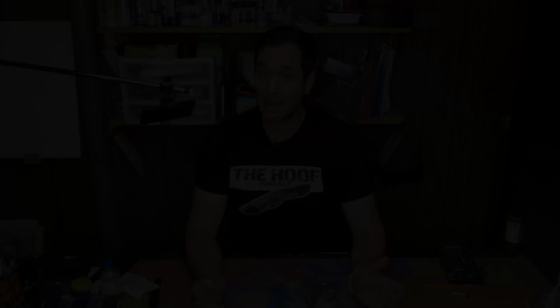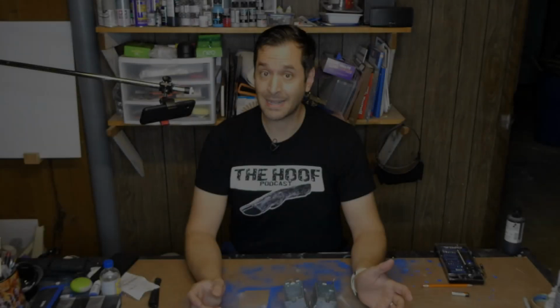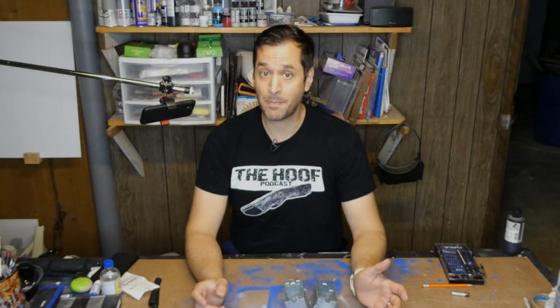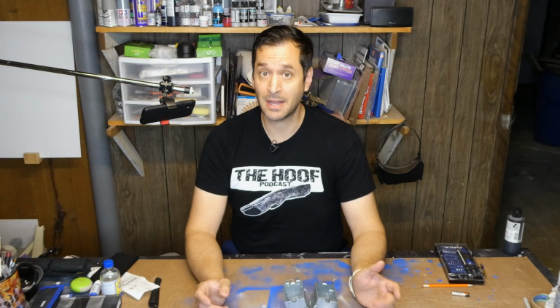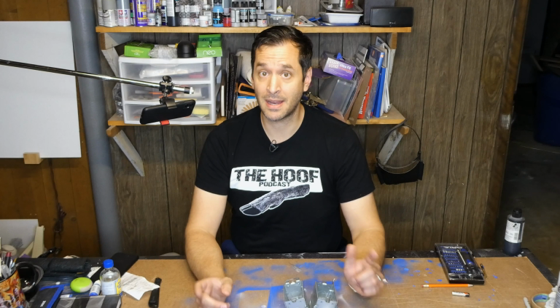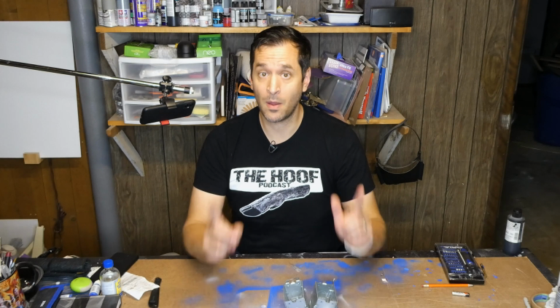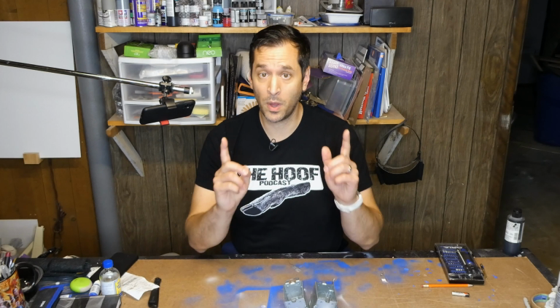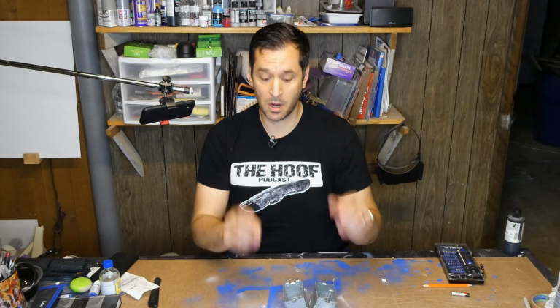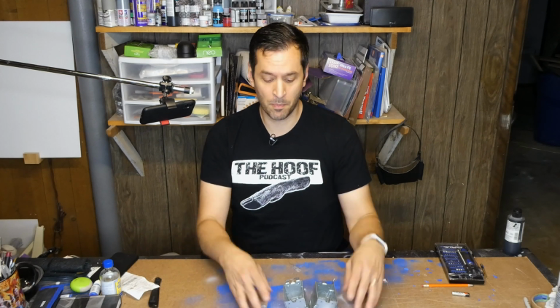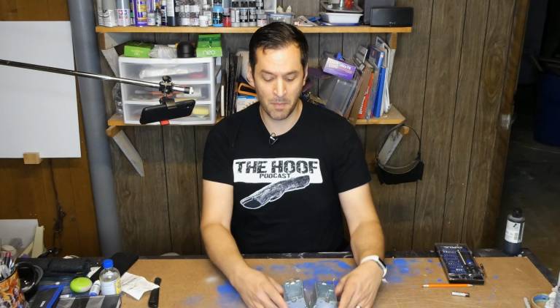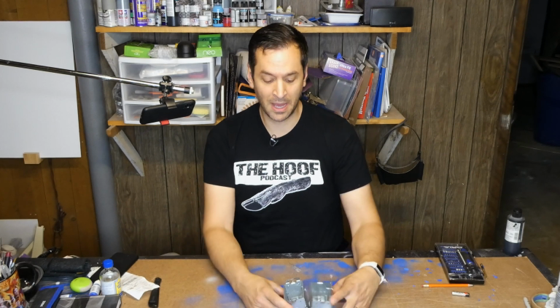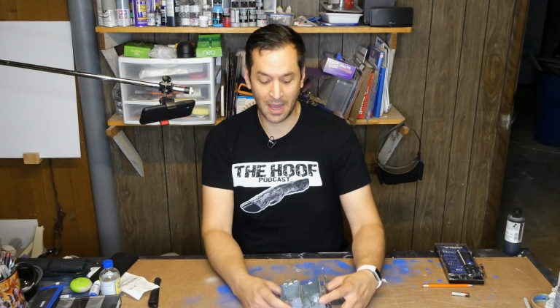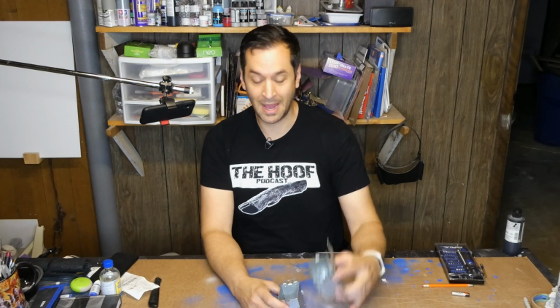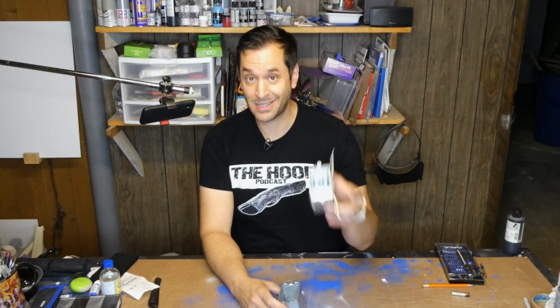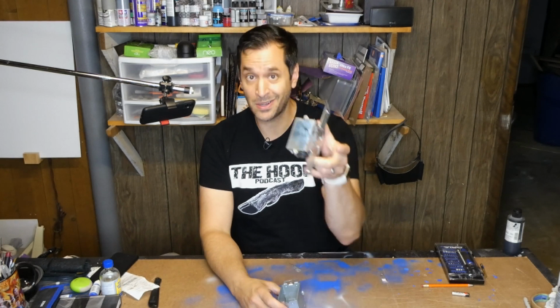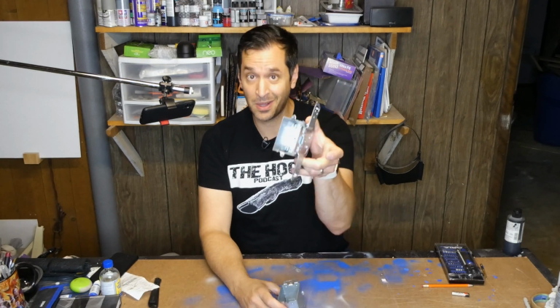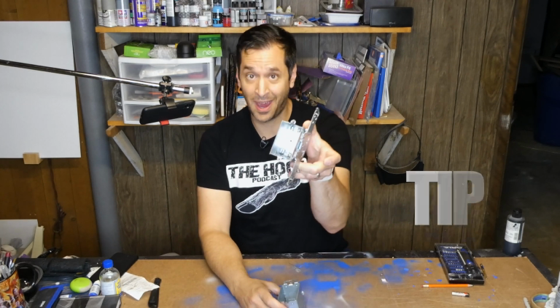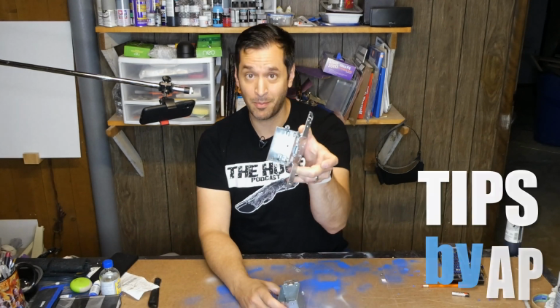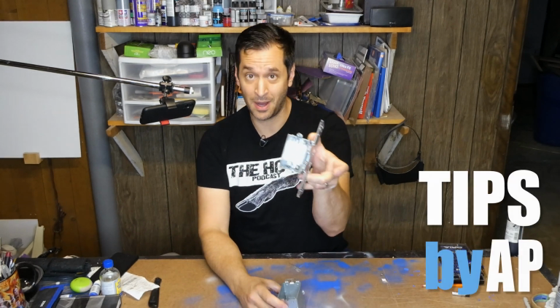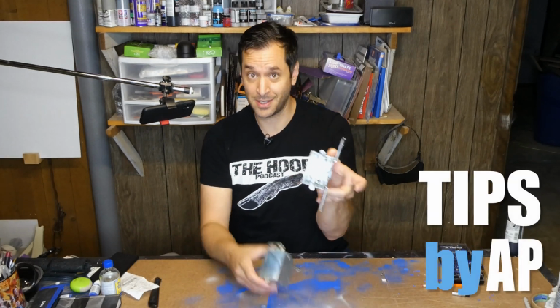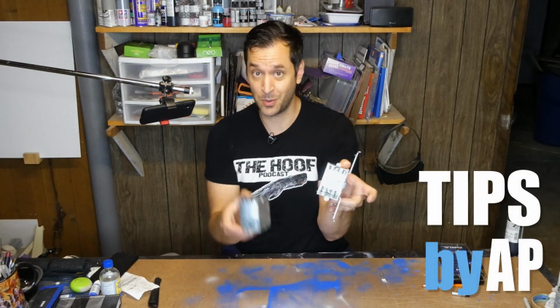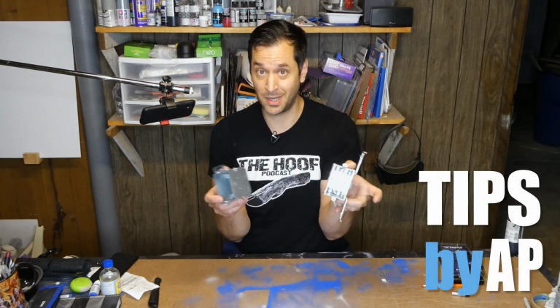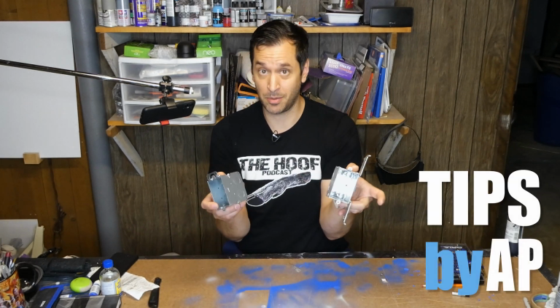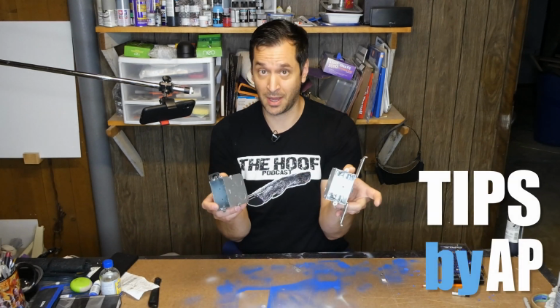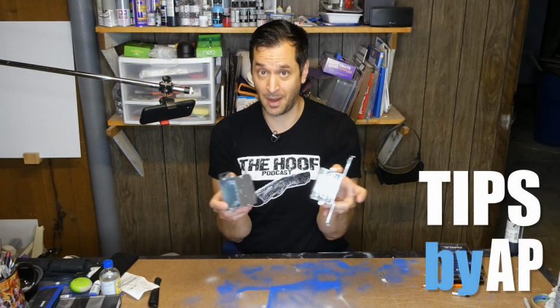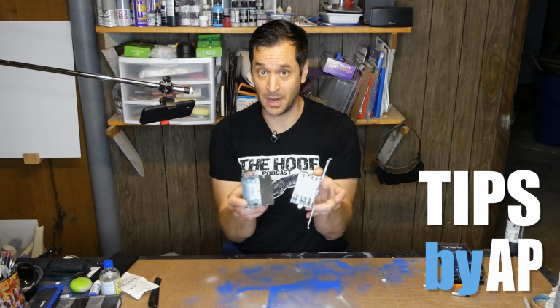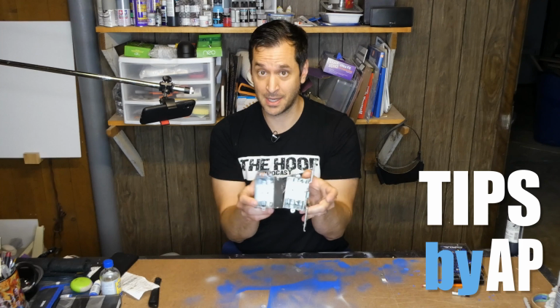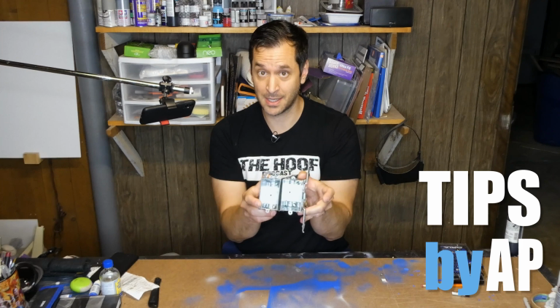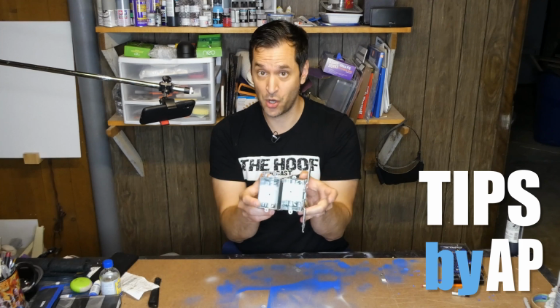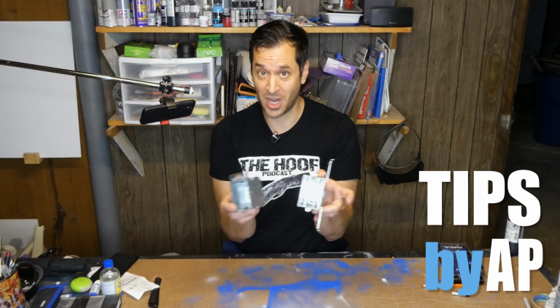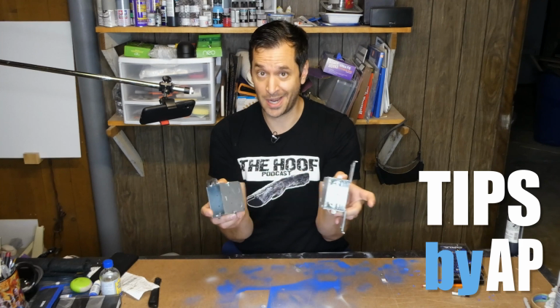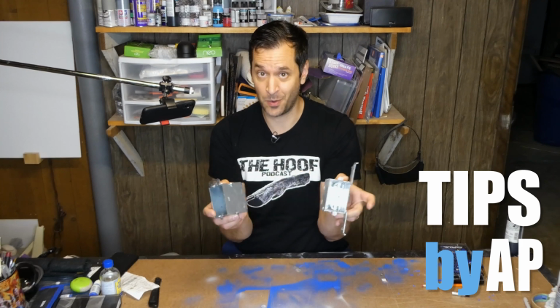Hey, it's AP, and today we are making a single gang box into a double gang box. Check it out.